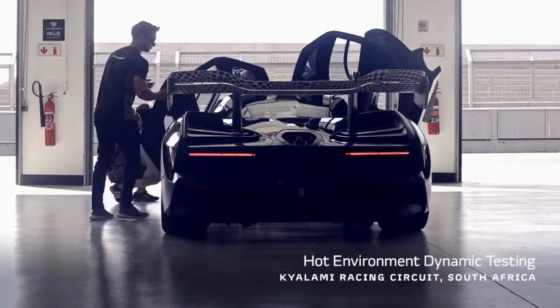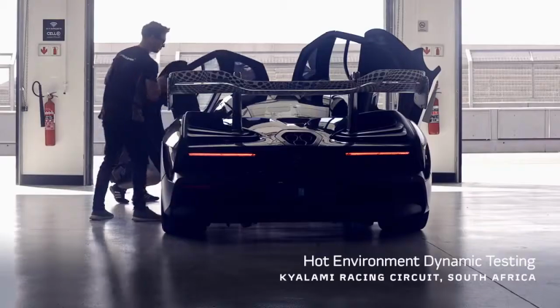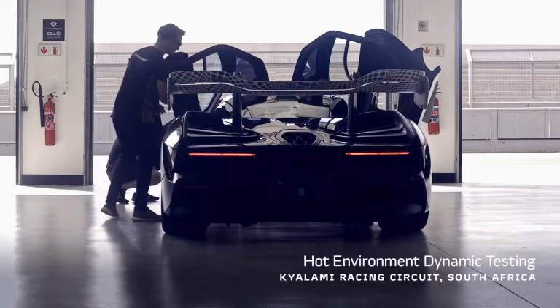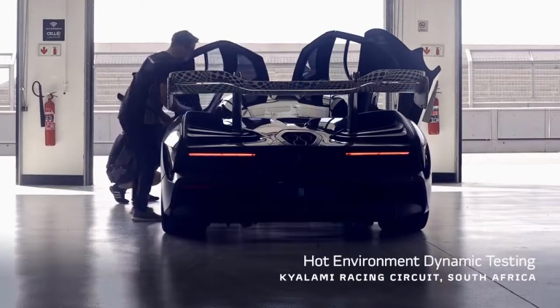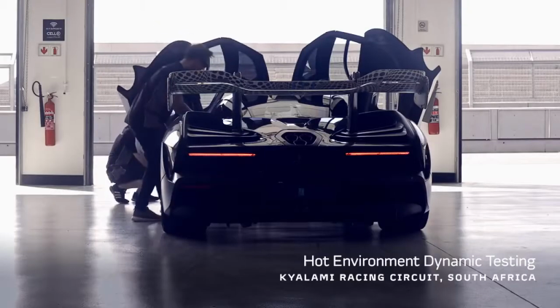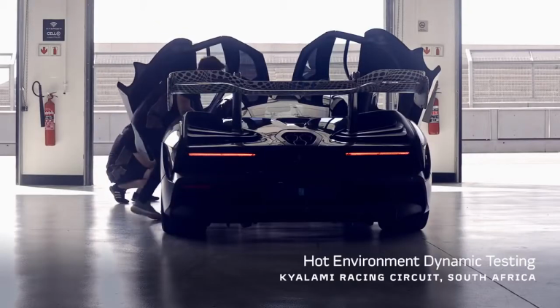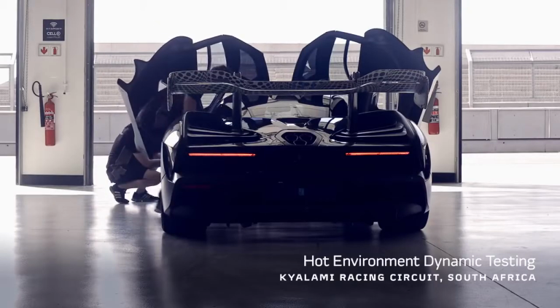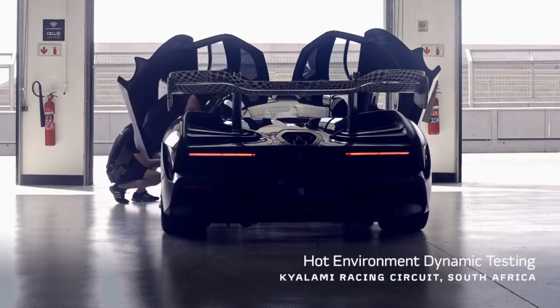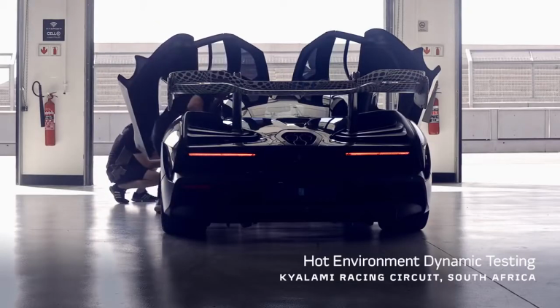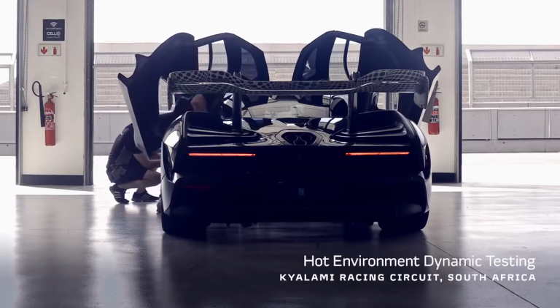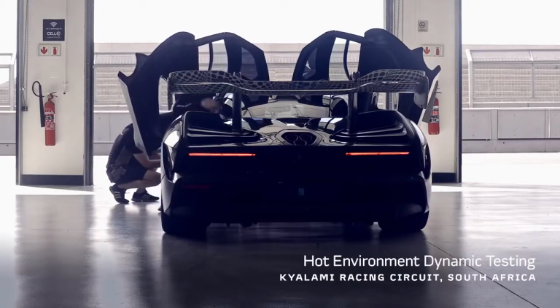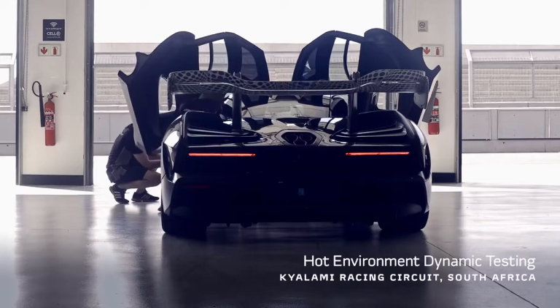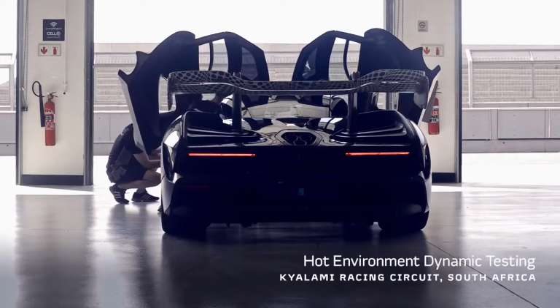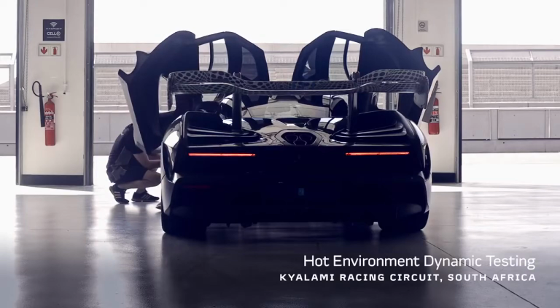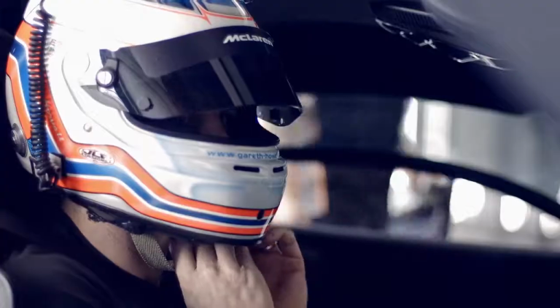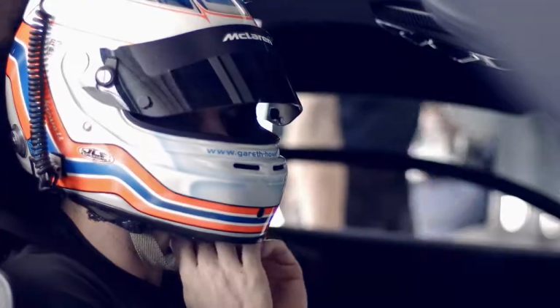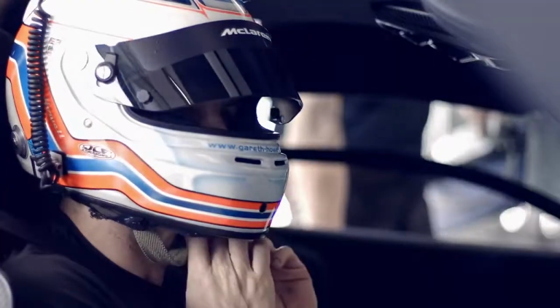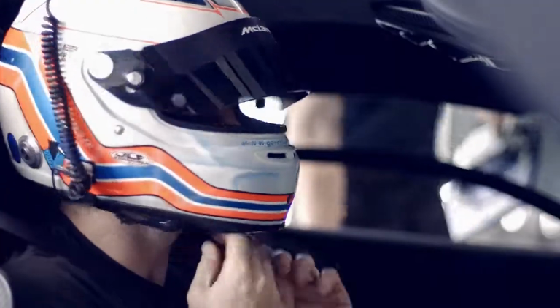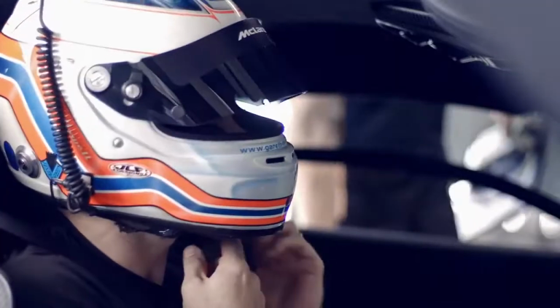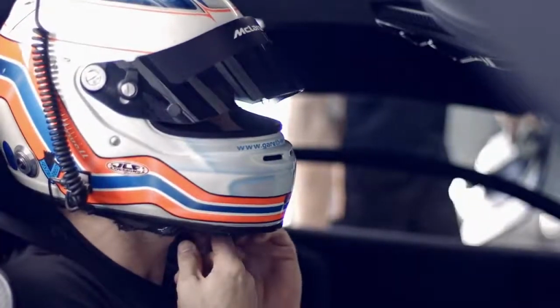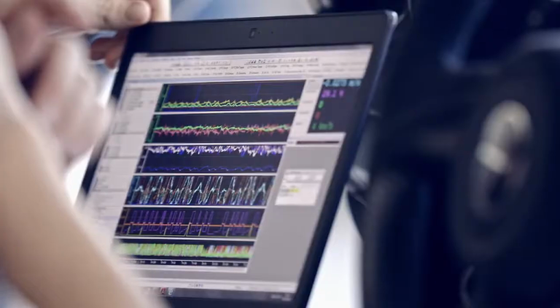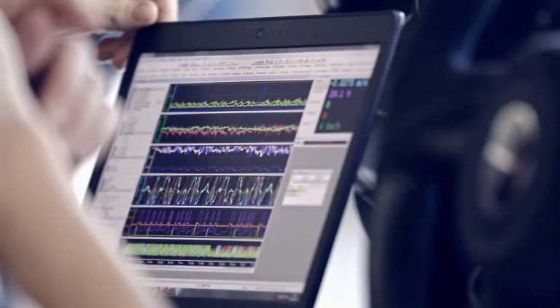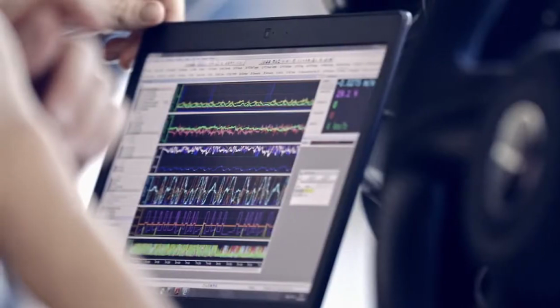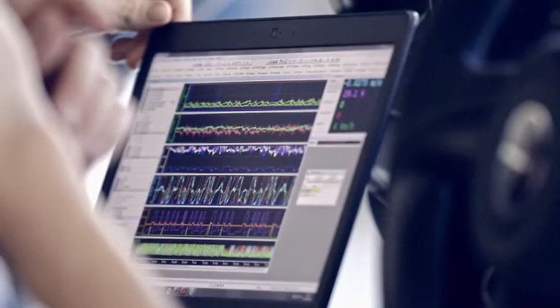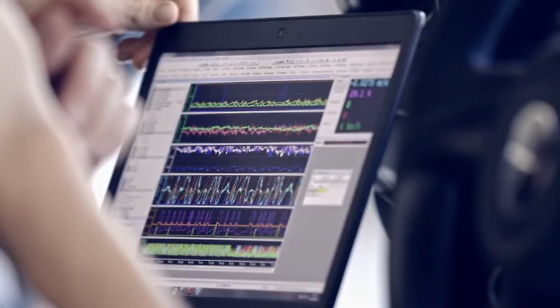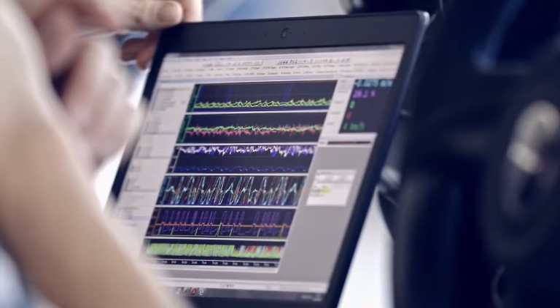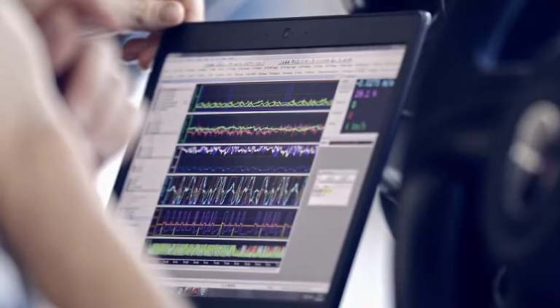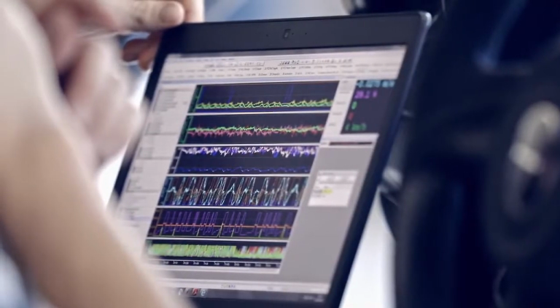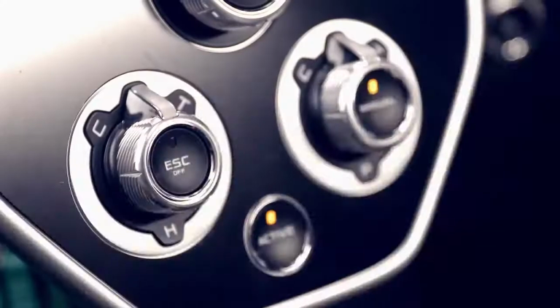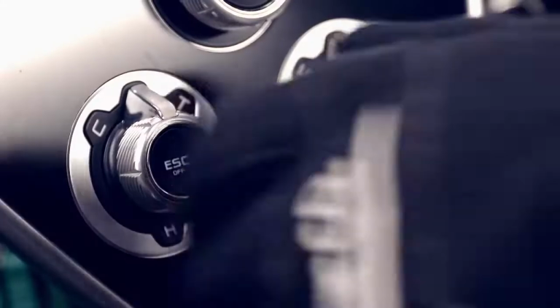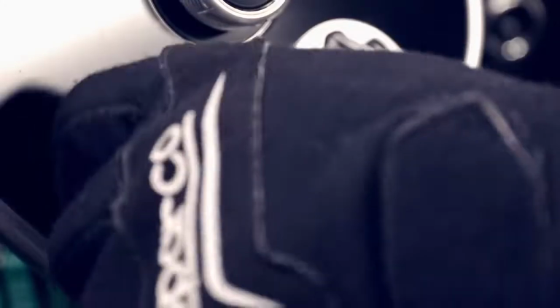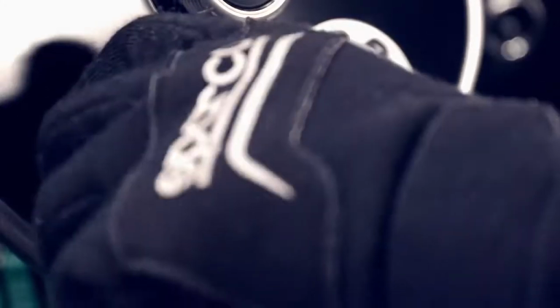The McLaren Senna has been designed, engineered, and developed with one single purpose in mind: to be the ultimate track car.